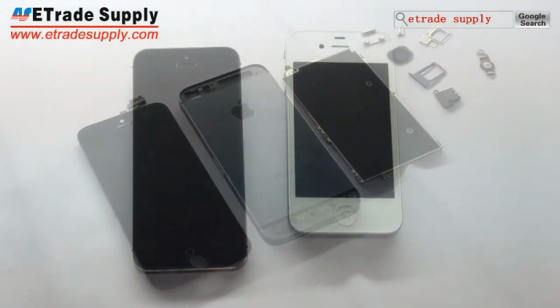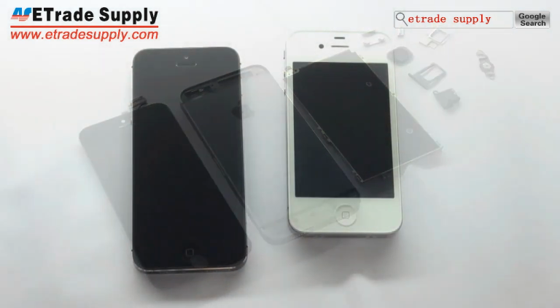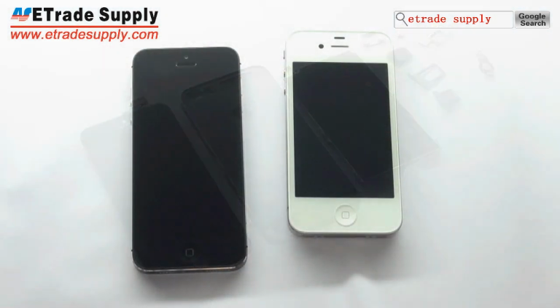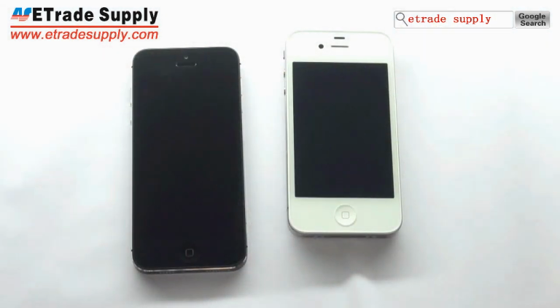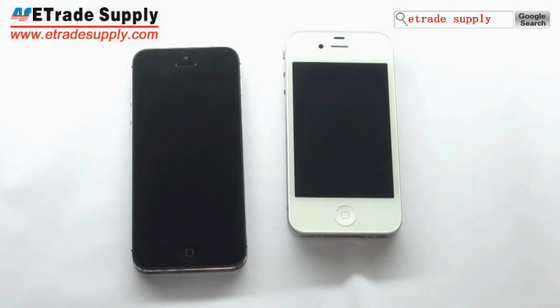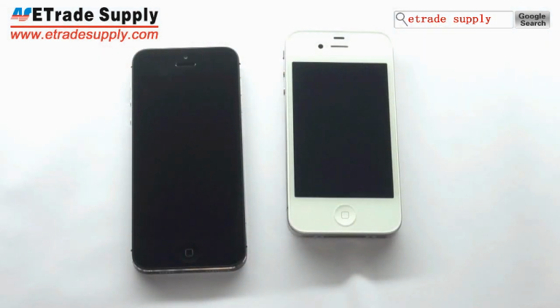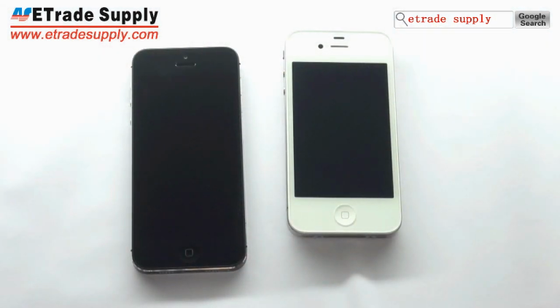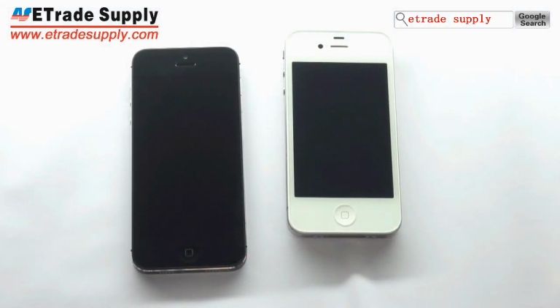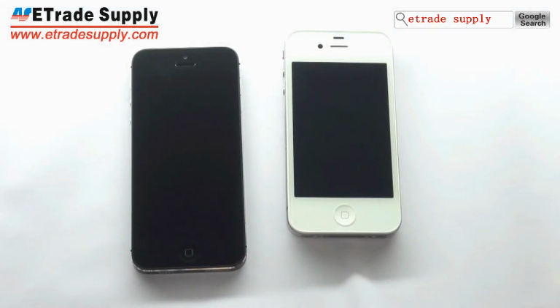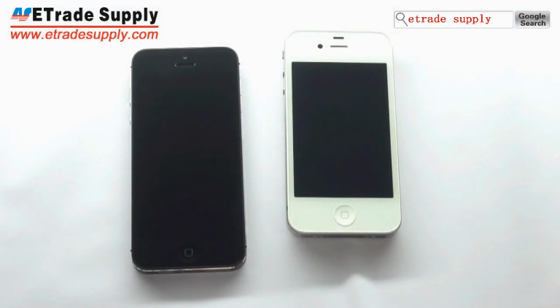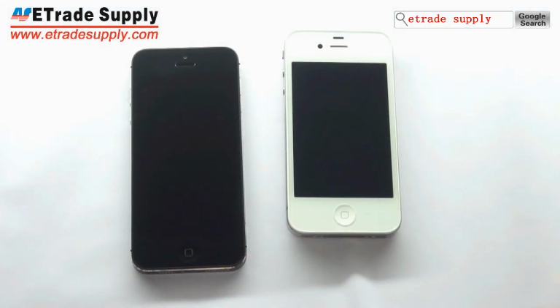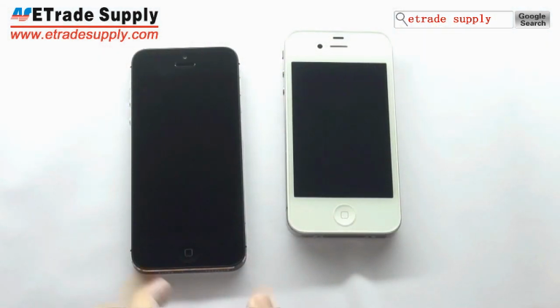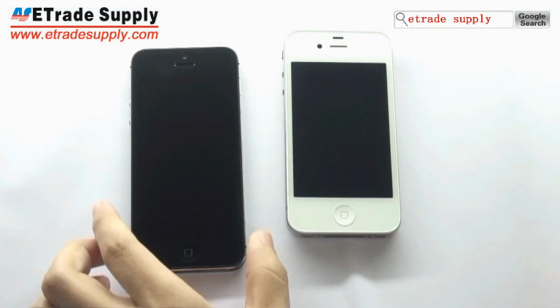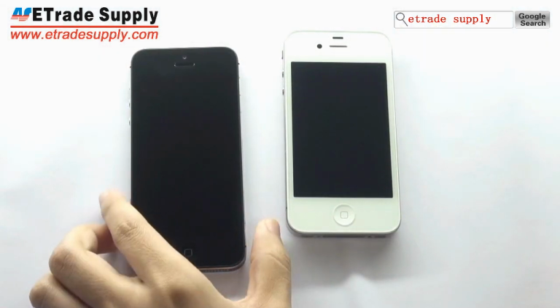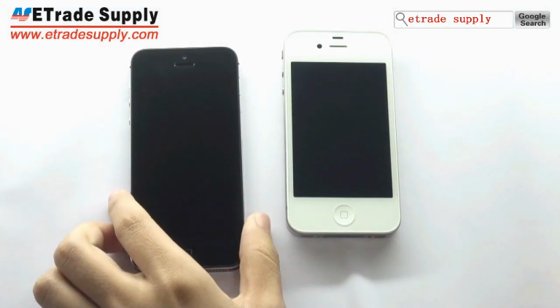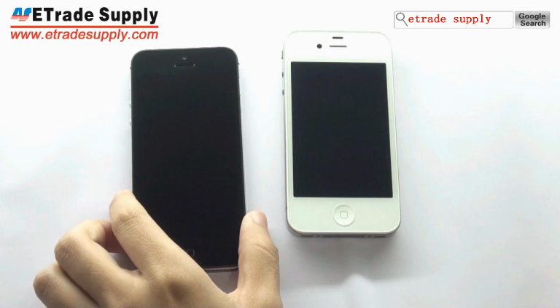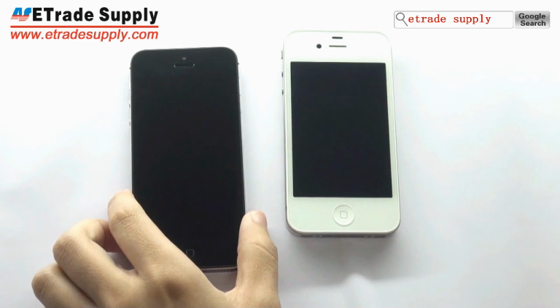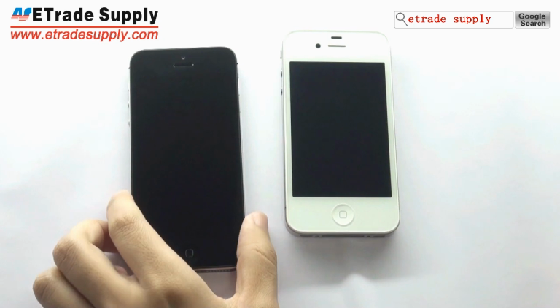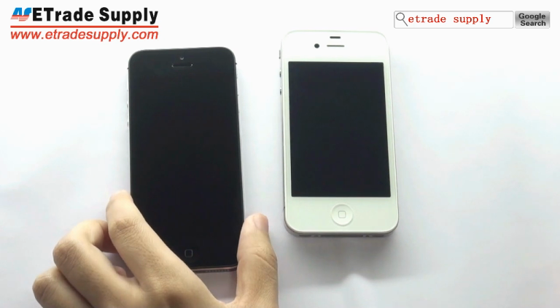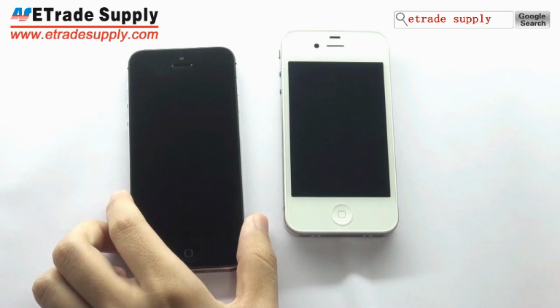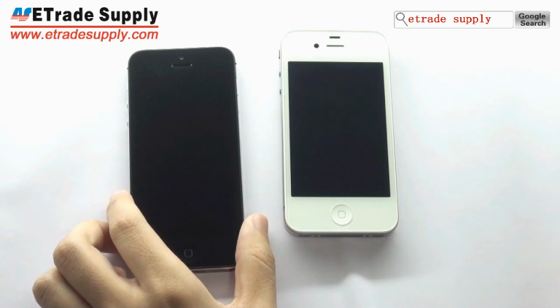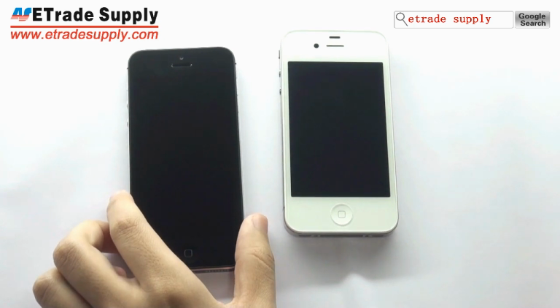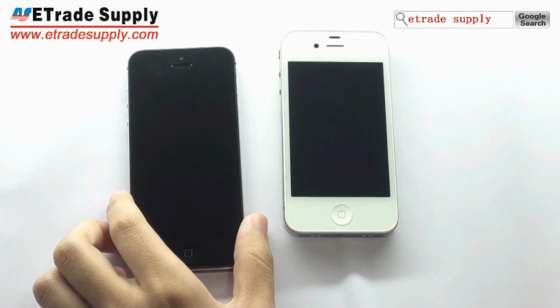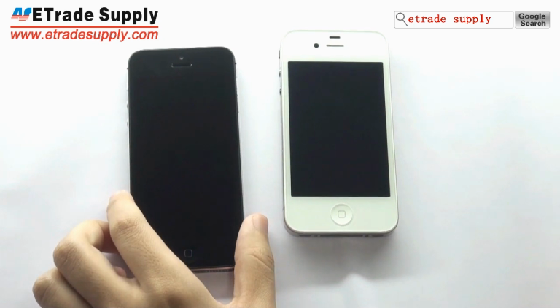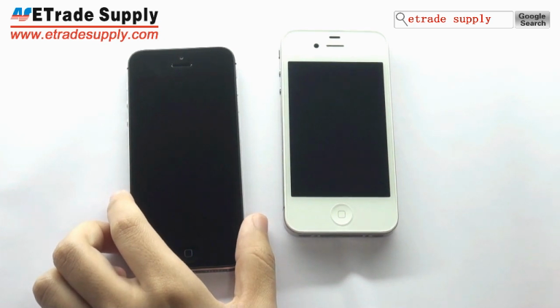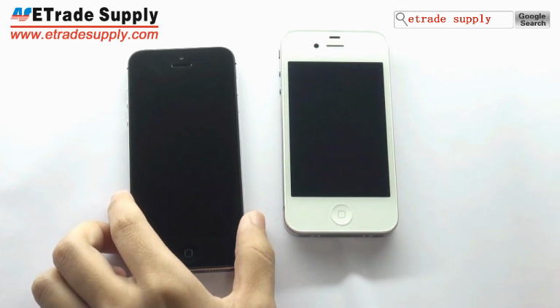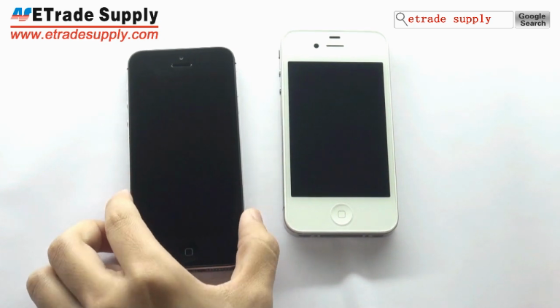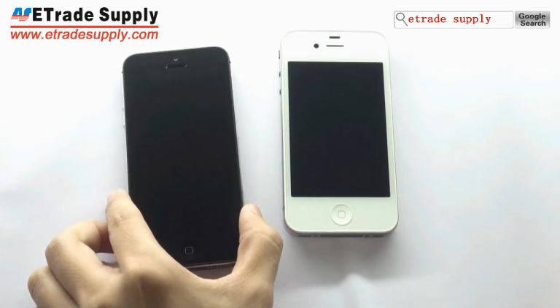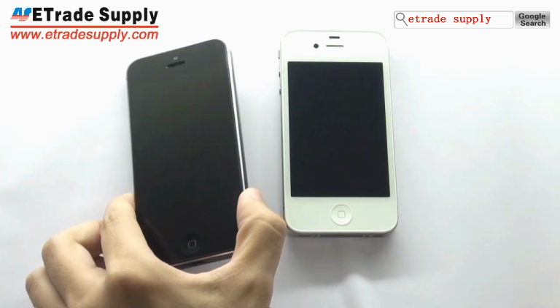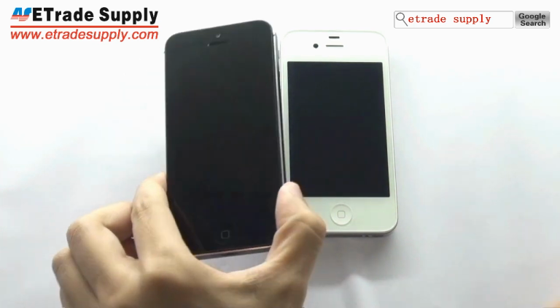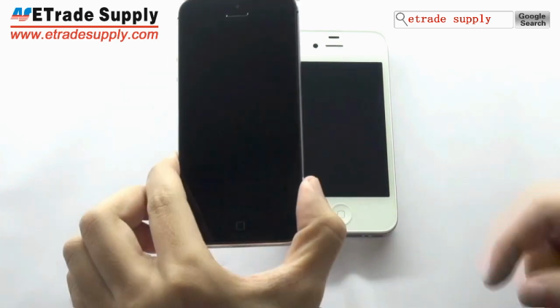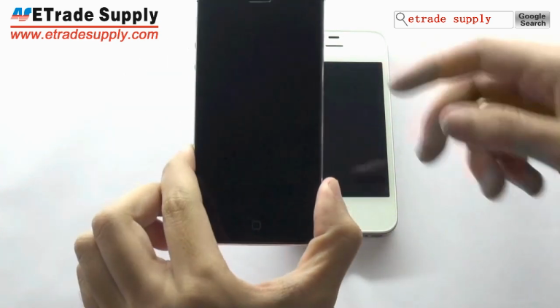Hello everybody, welcome to E-Trade Supply. Today we are going to show you the iPhone 5.